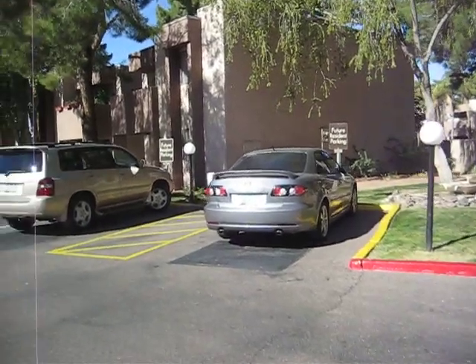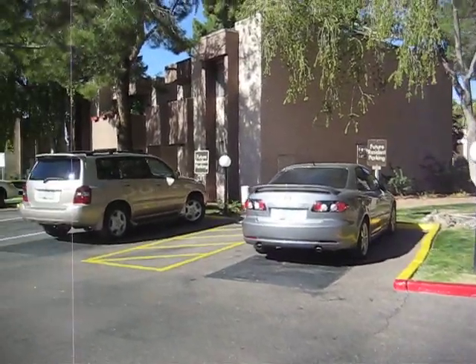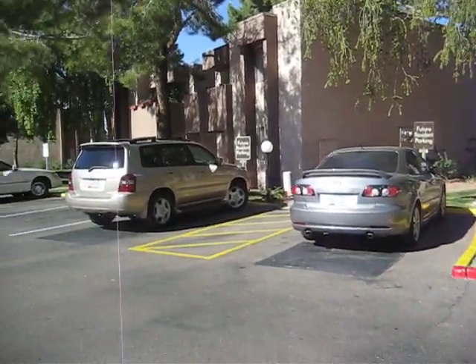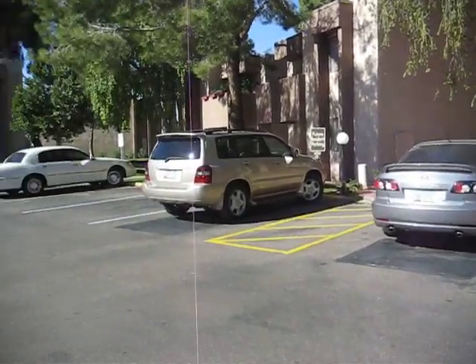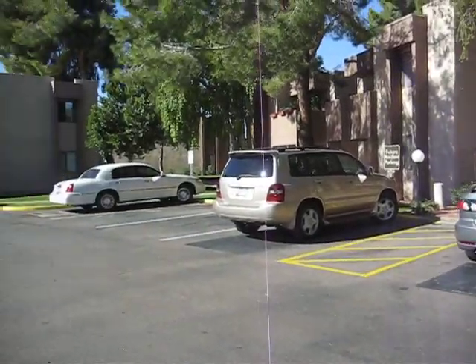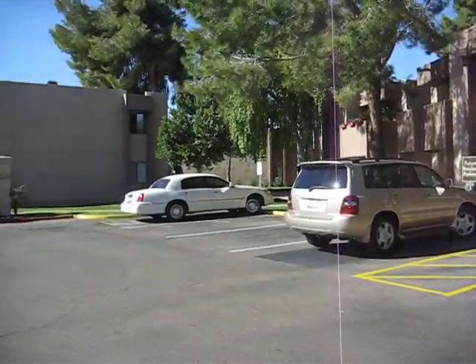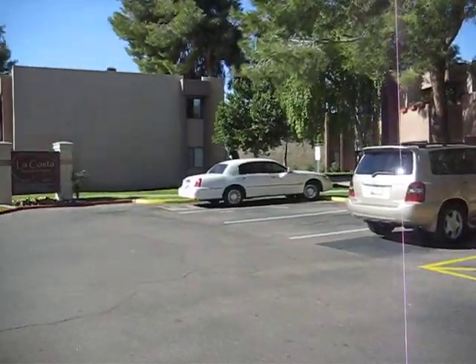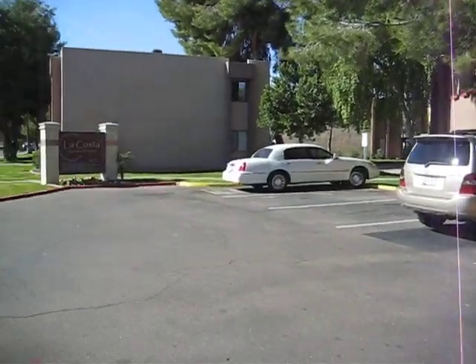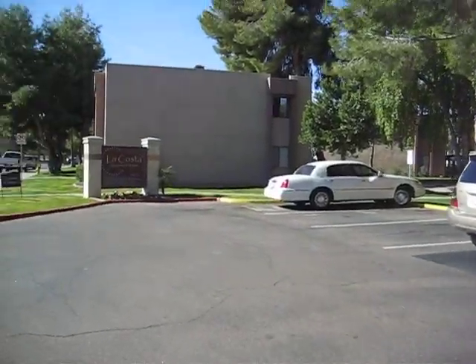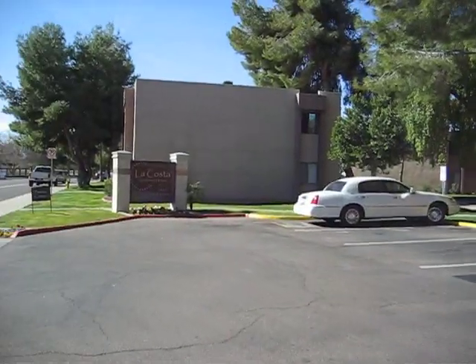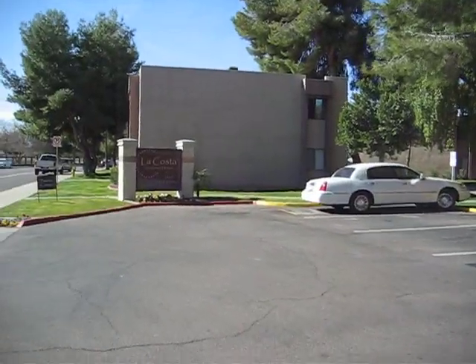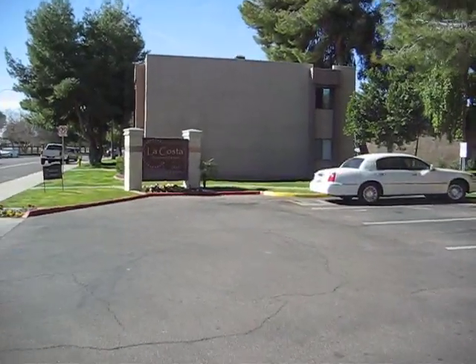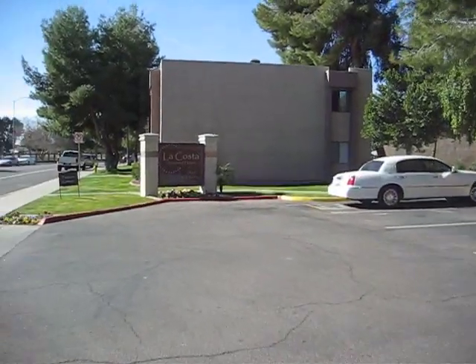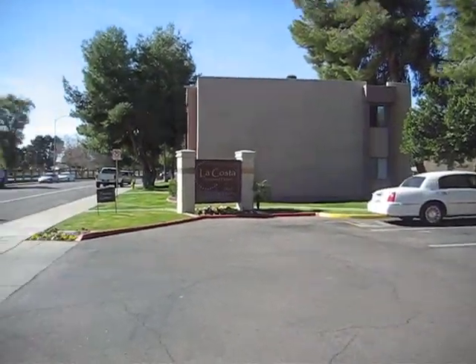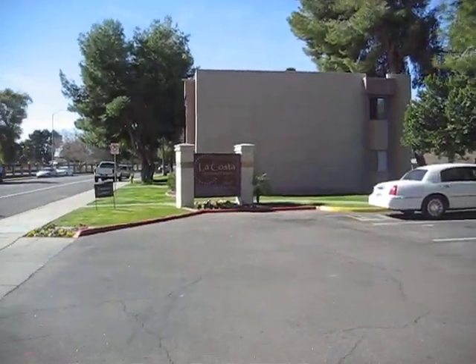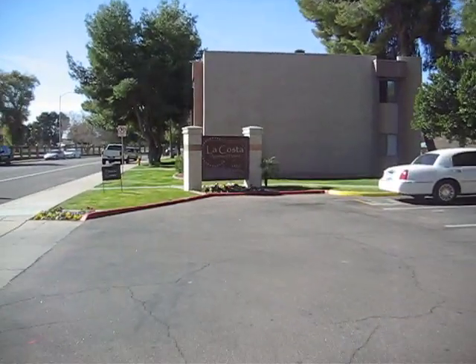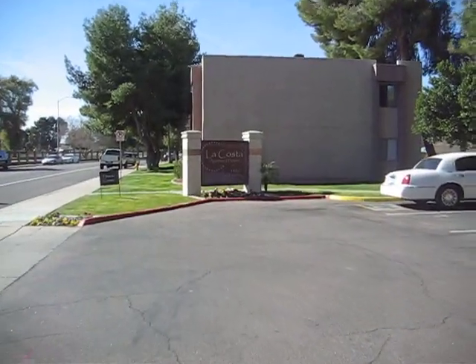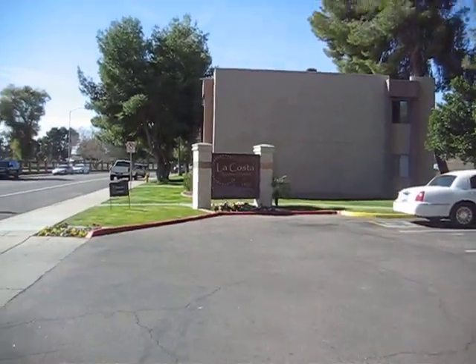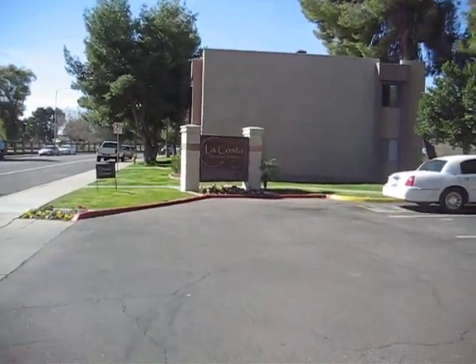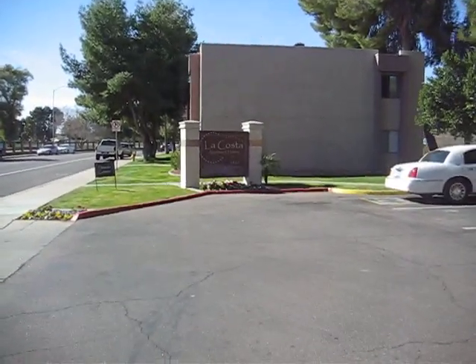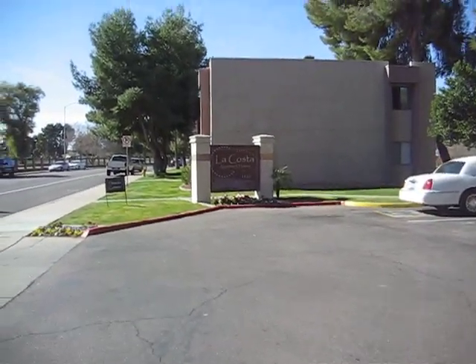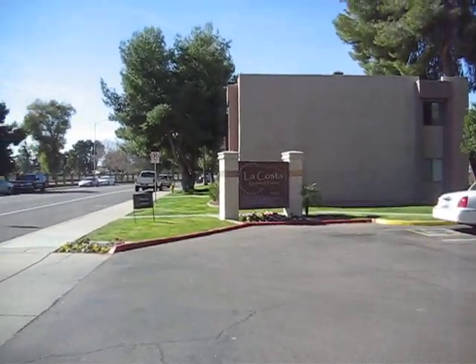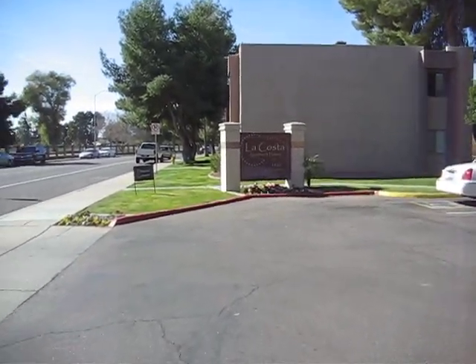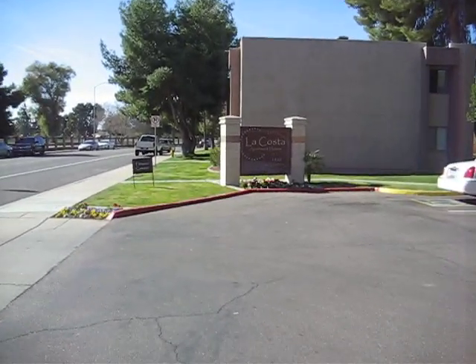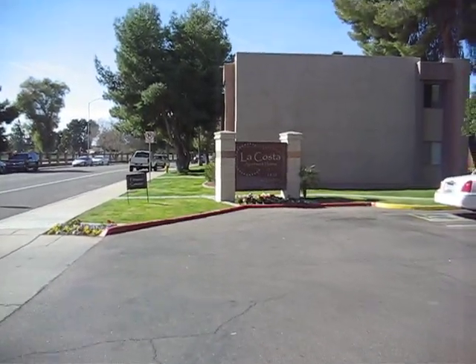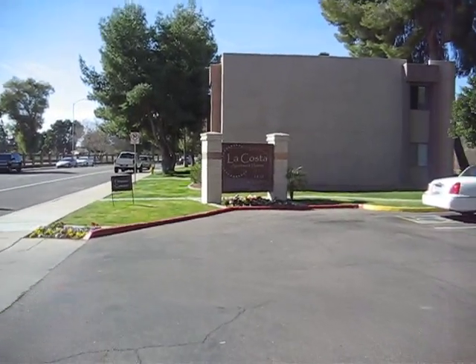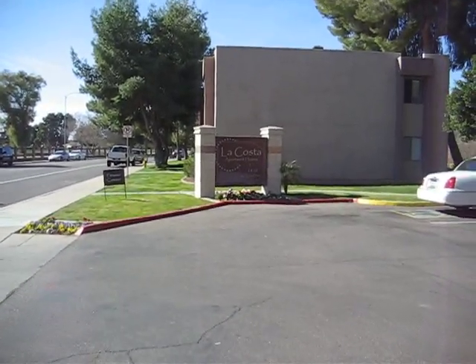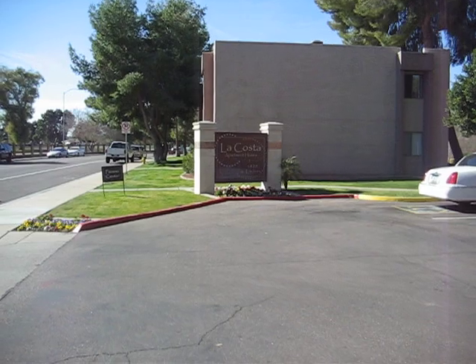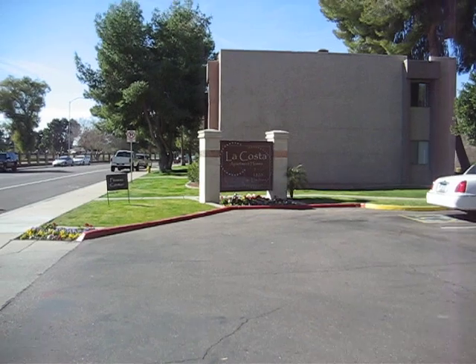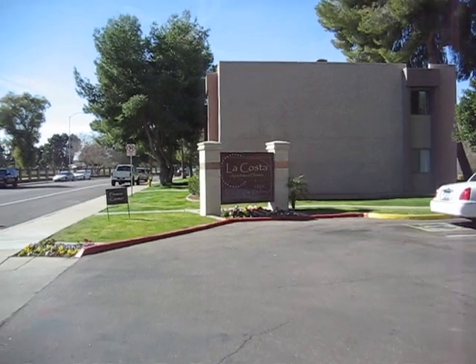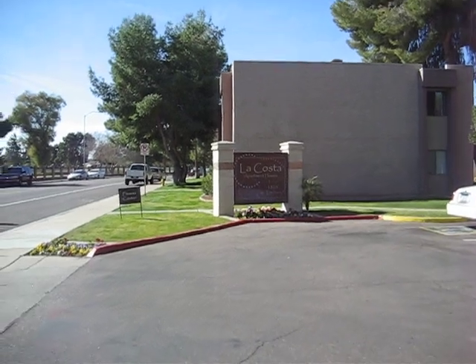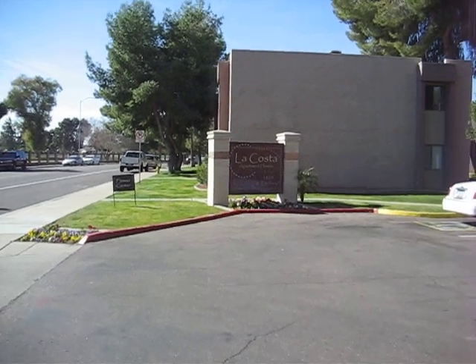So that's La Costa Apartment Homes, 1820 West Lindner in Mesa.